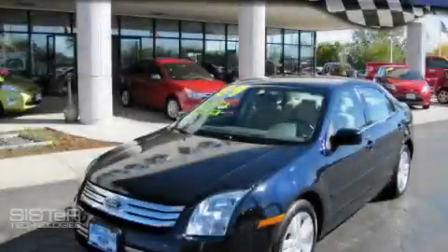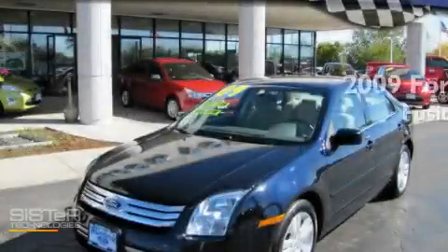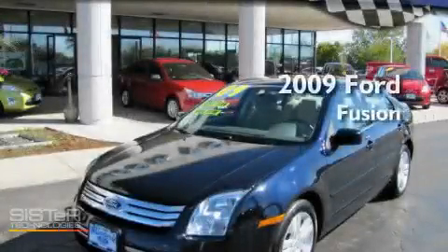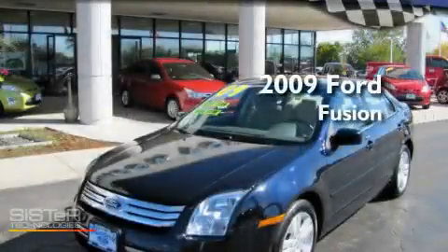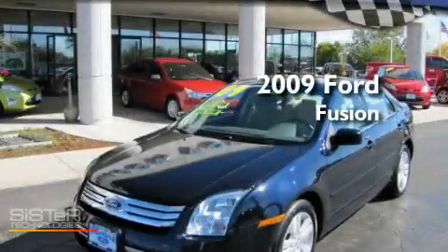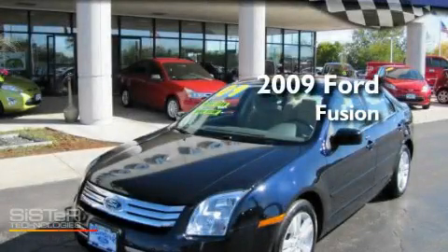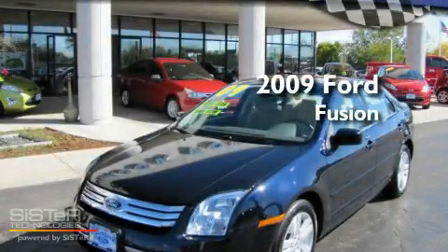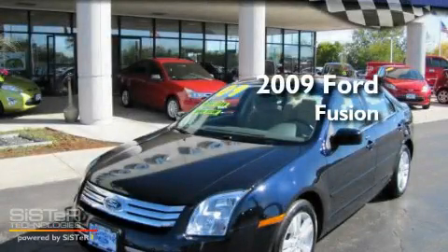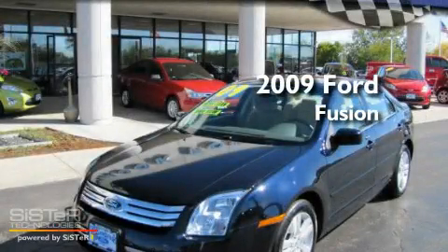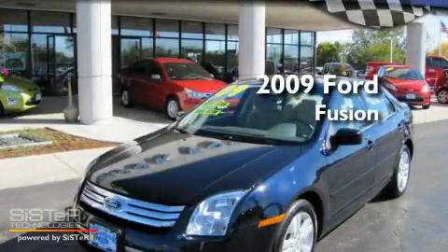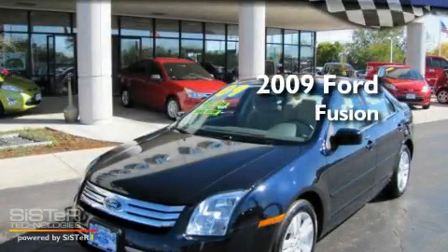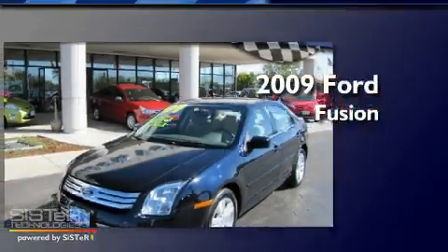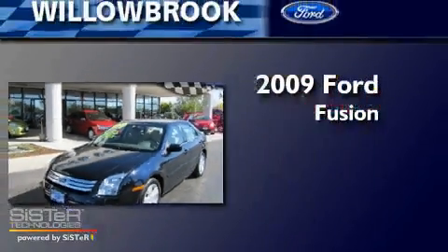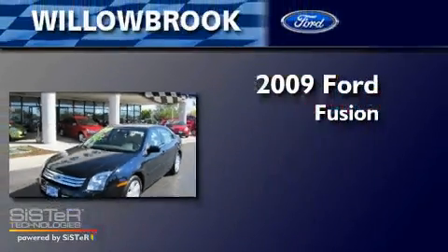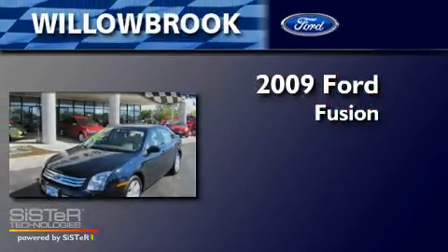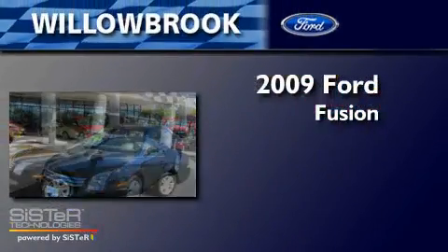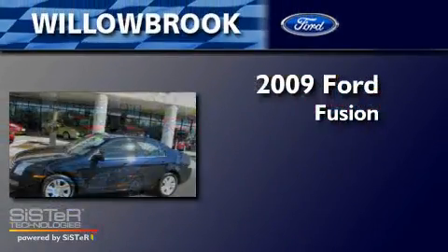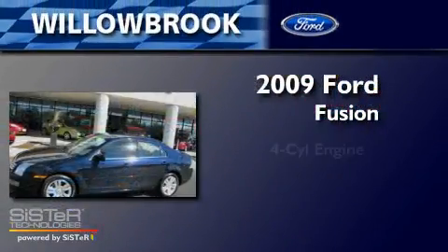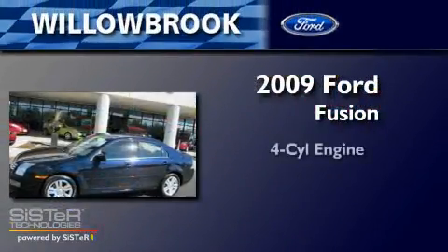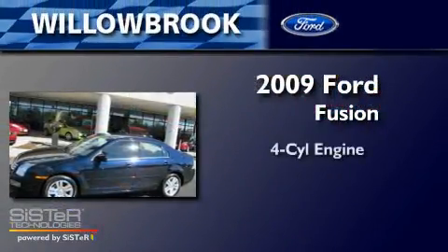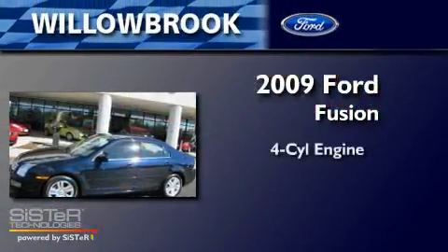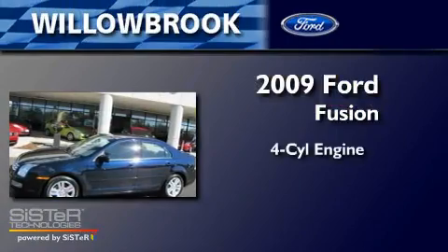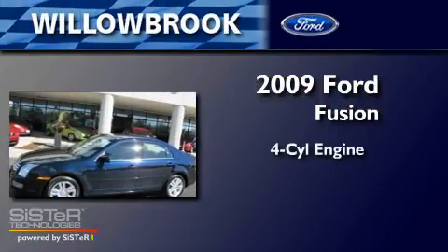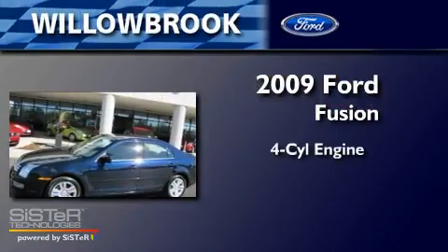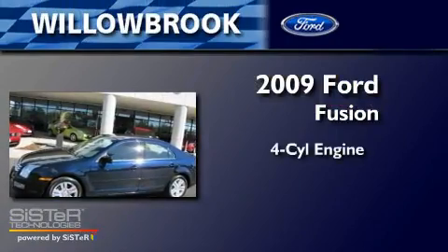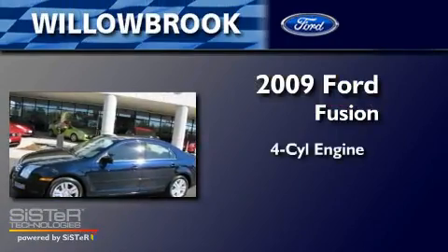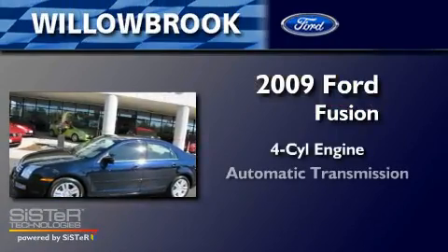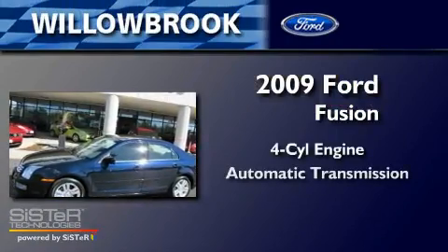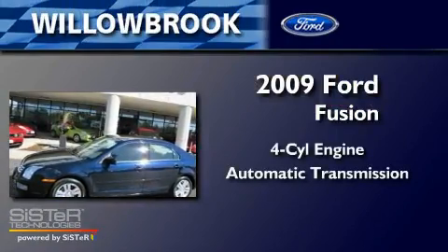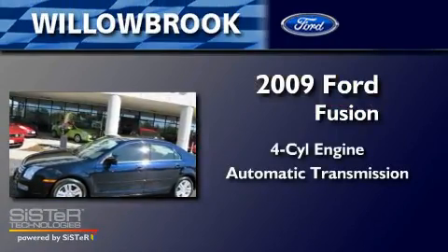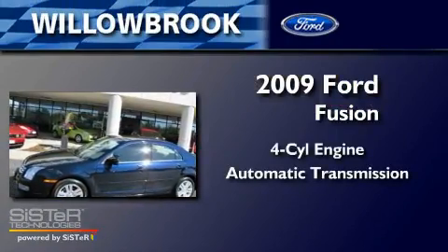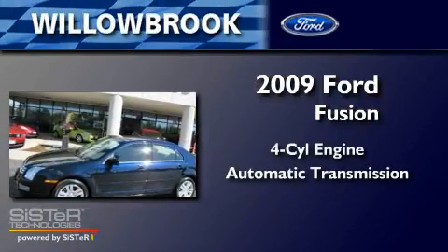This is a 2009 Ford Fusion. It has a four-cylinder engine and an automatic transmission.